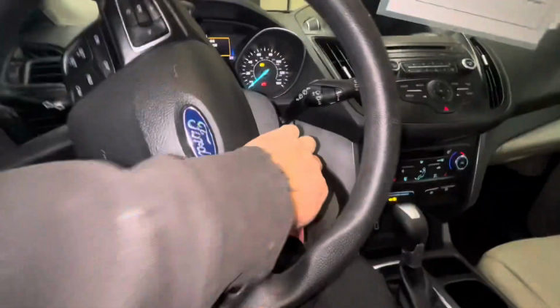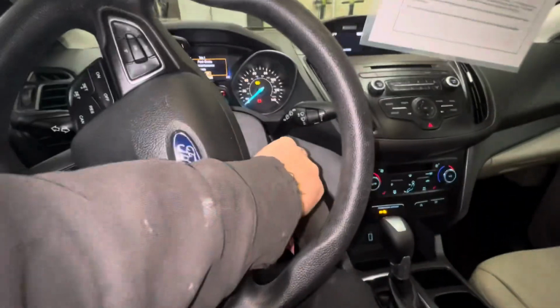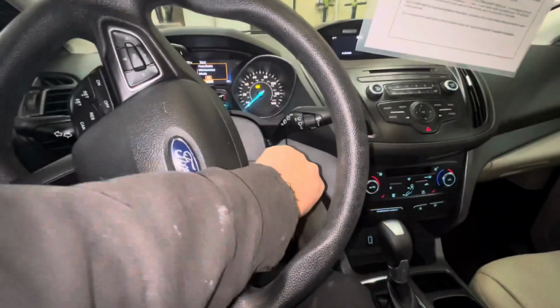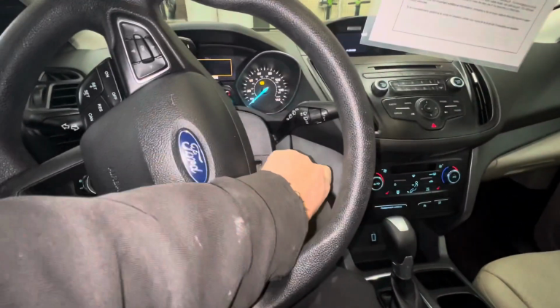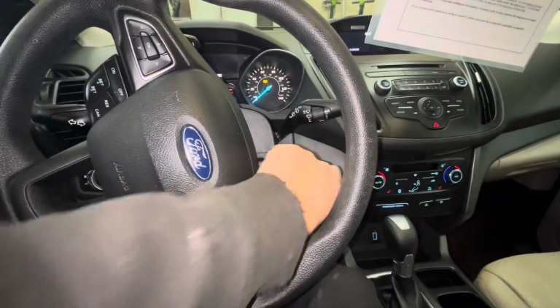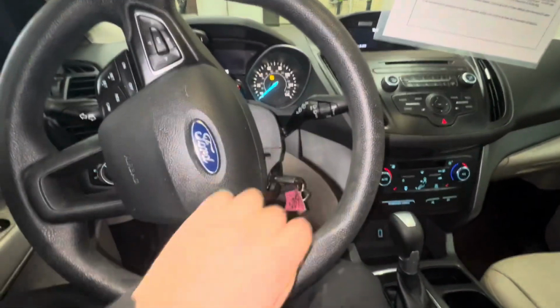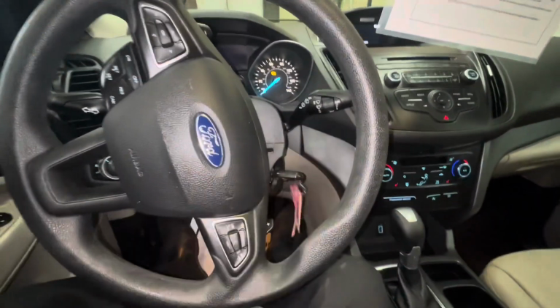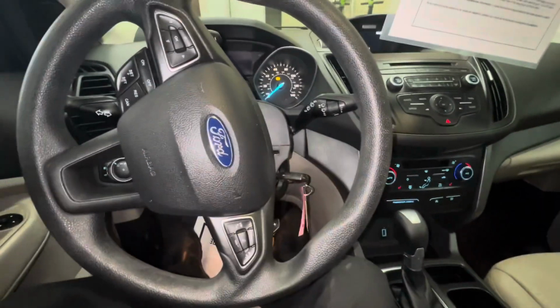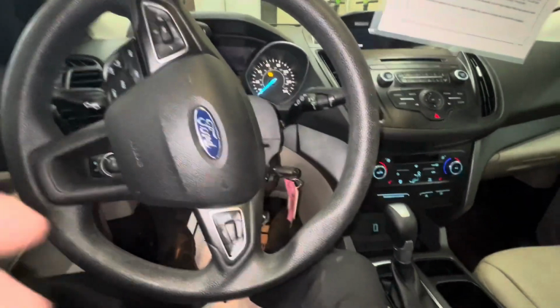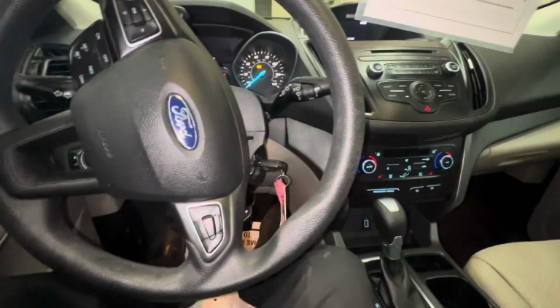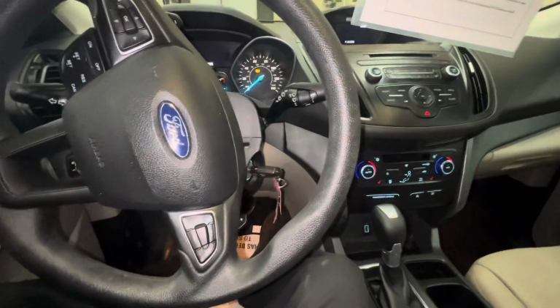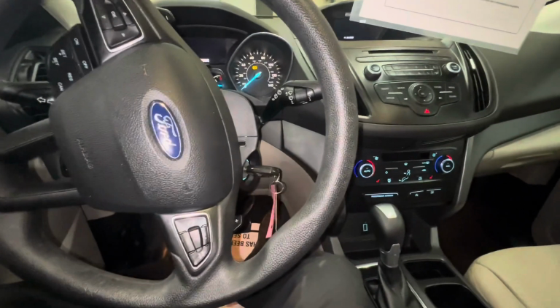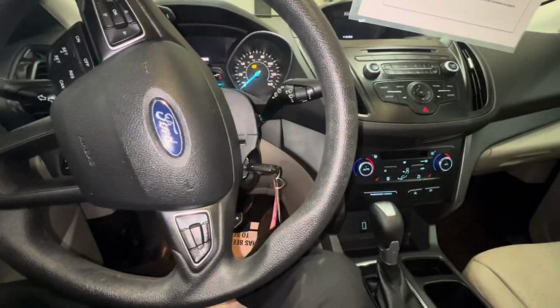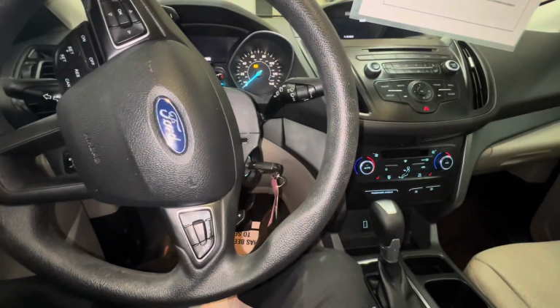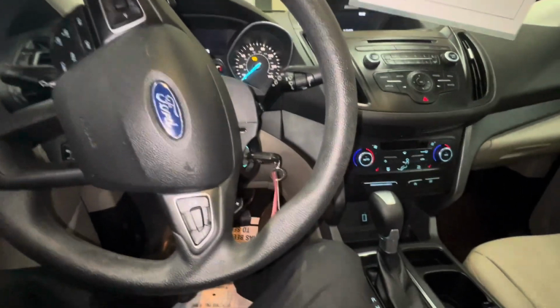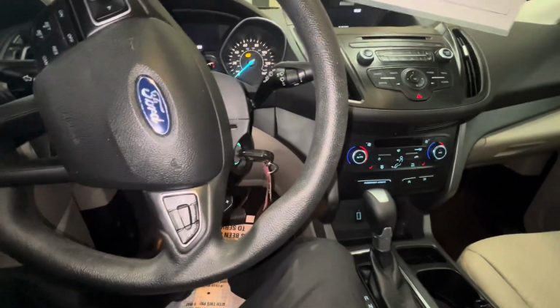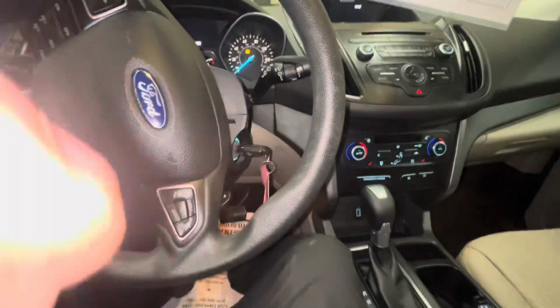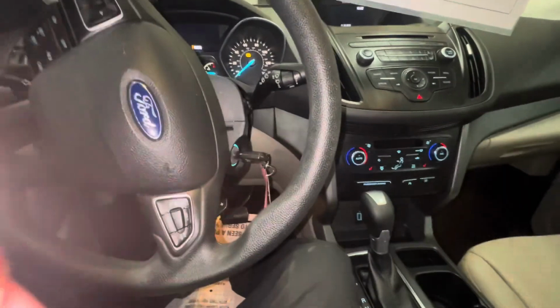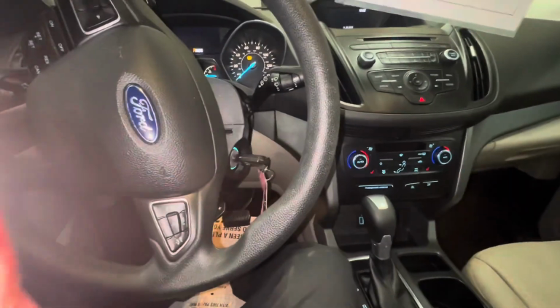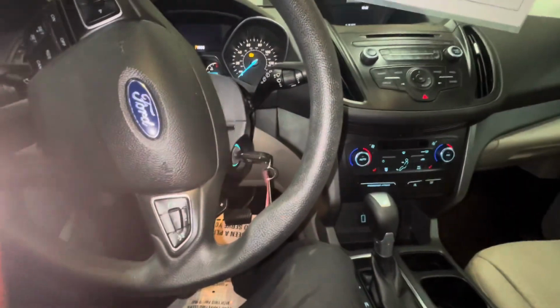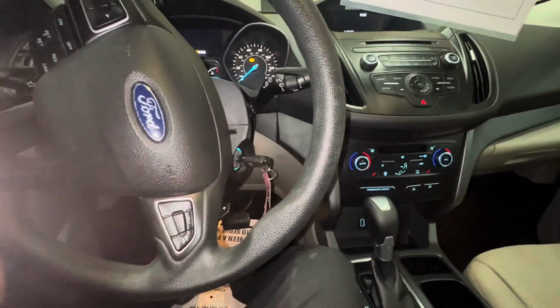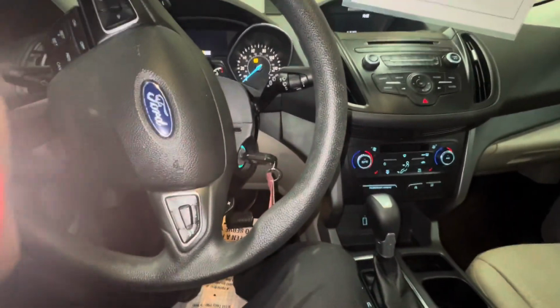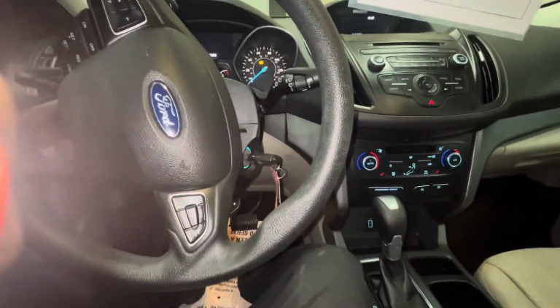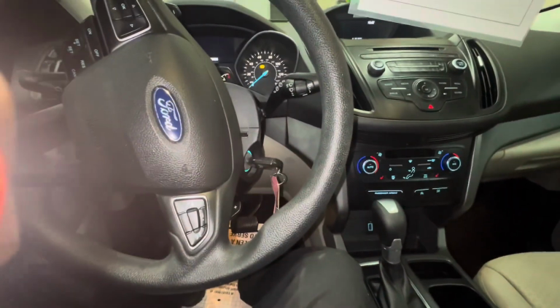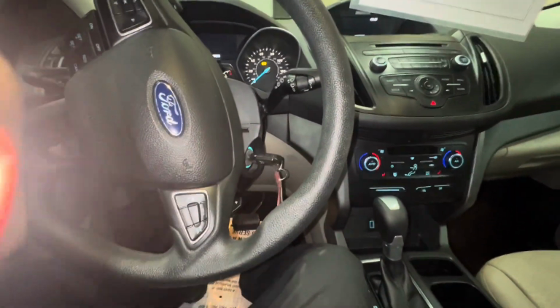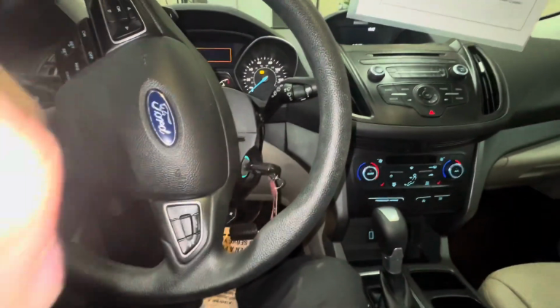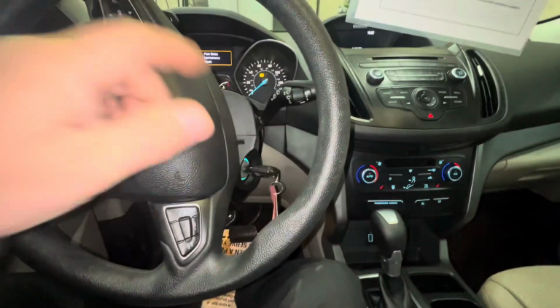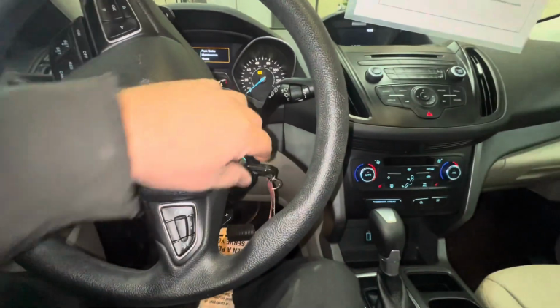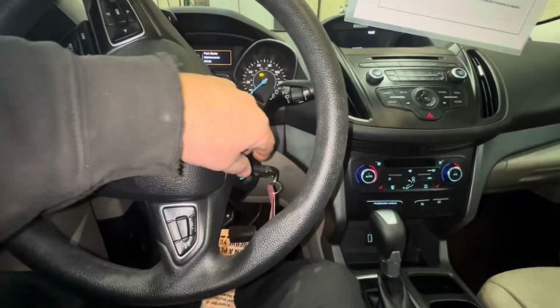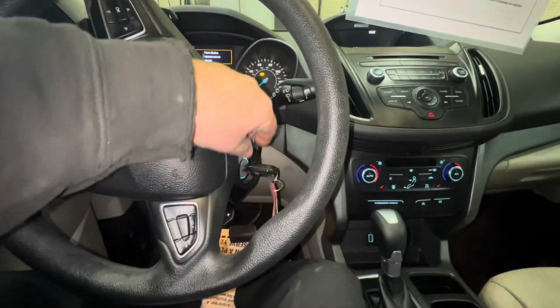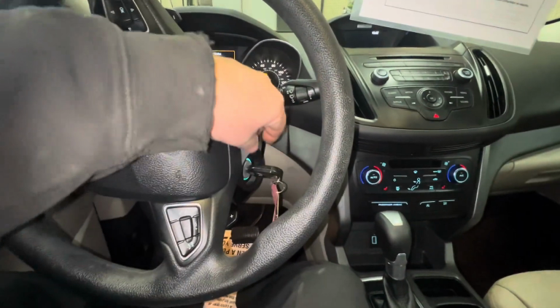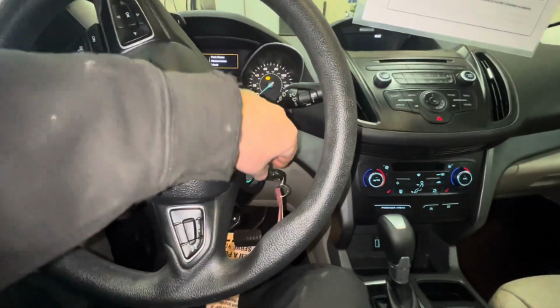Then you just shut your key off, do your brake job, and then to take it out of maintenance mode...